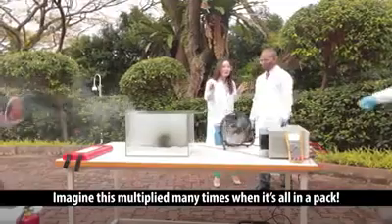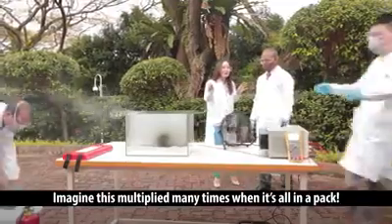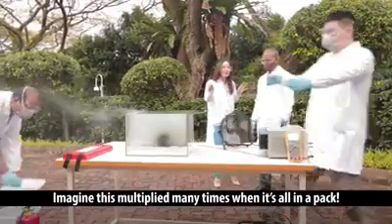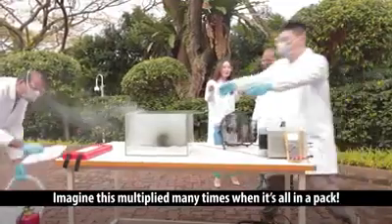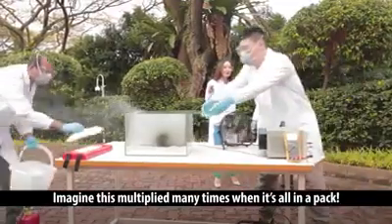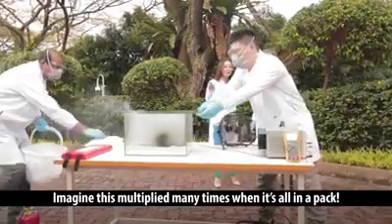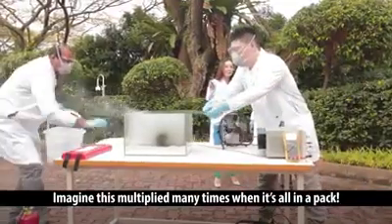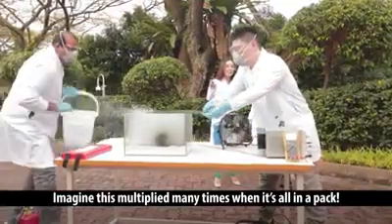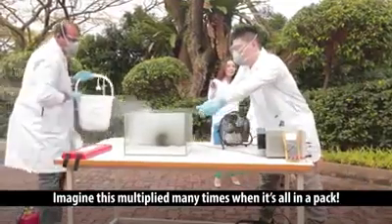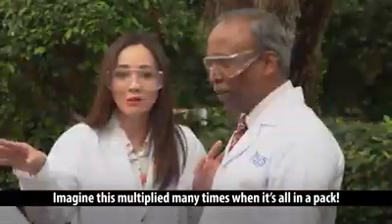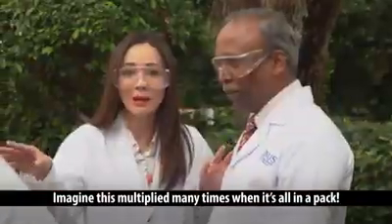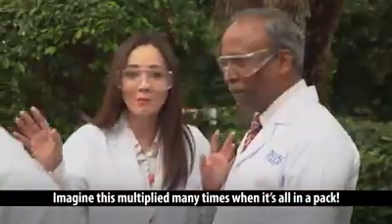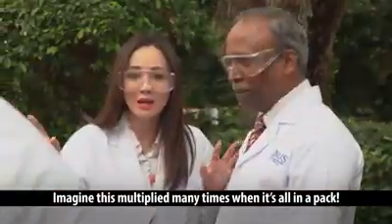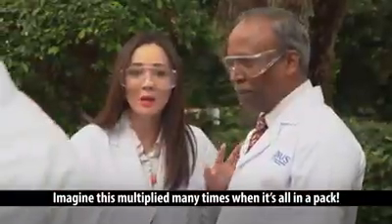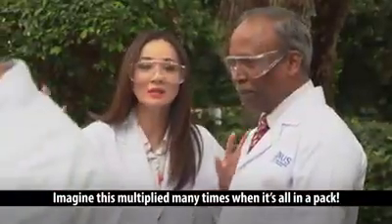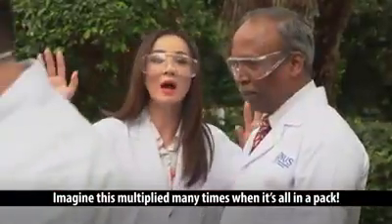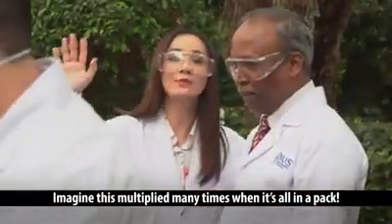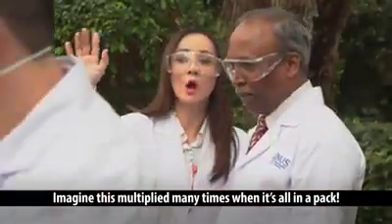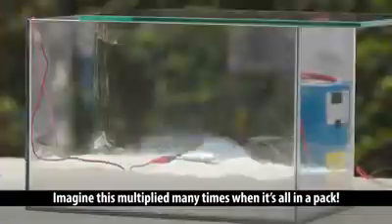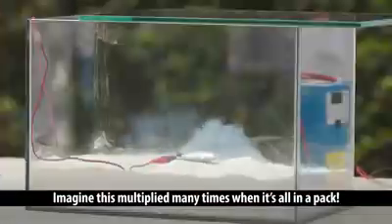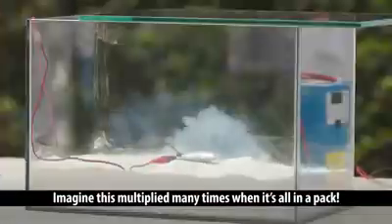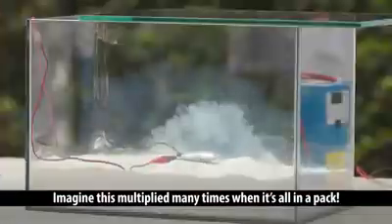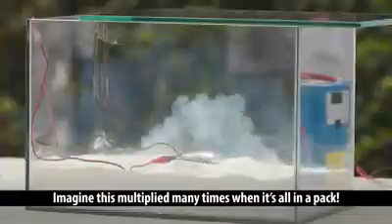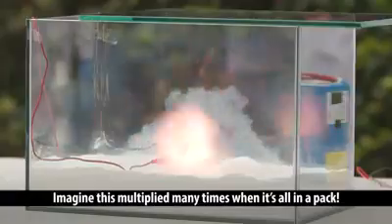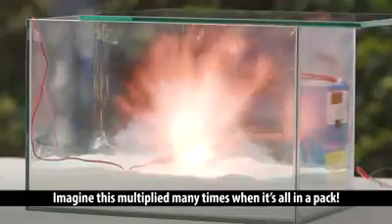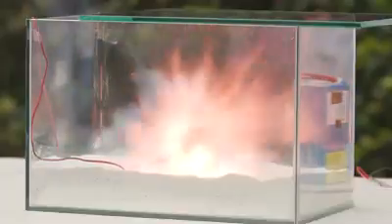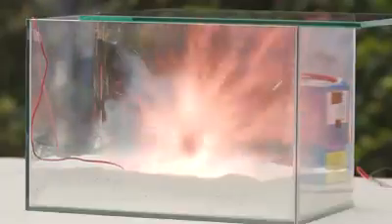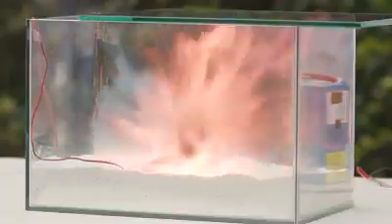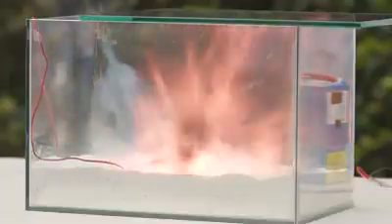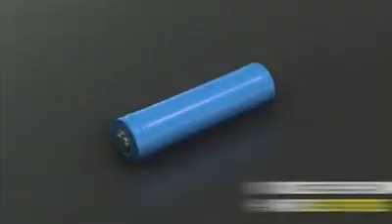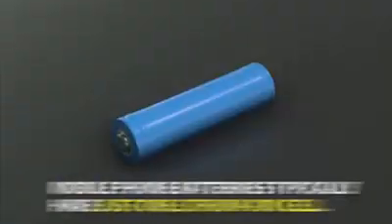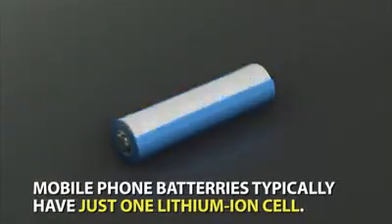Imagine this multiplied many, many times when it's all in a pack.